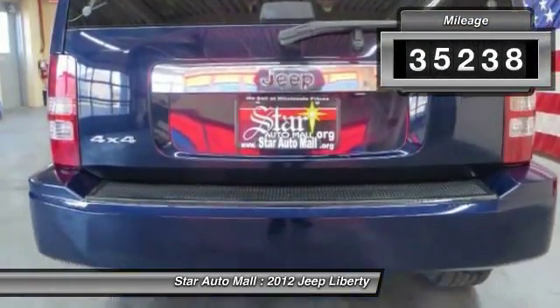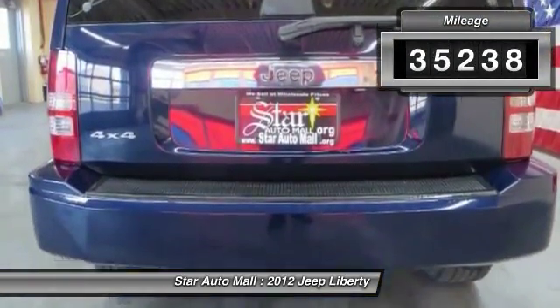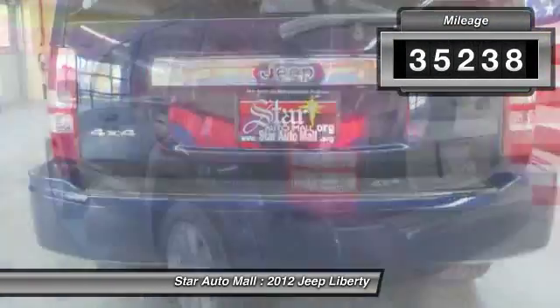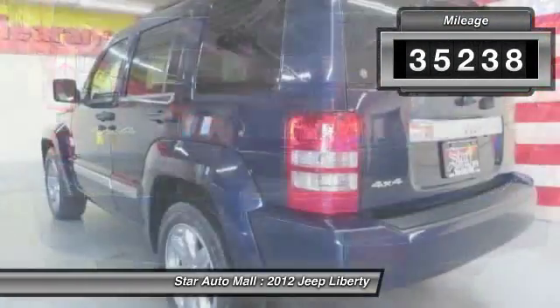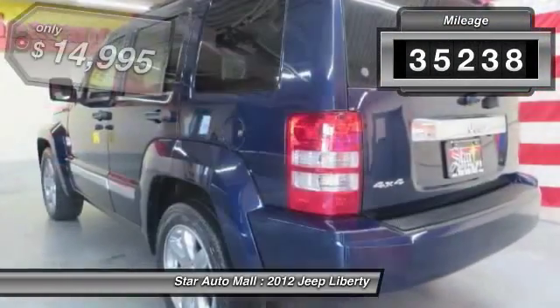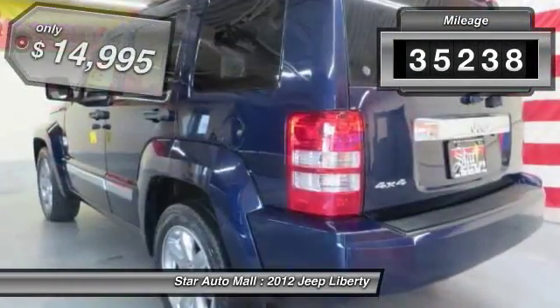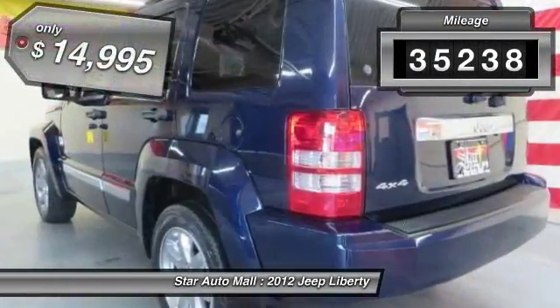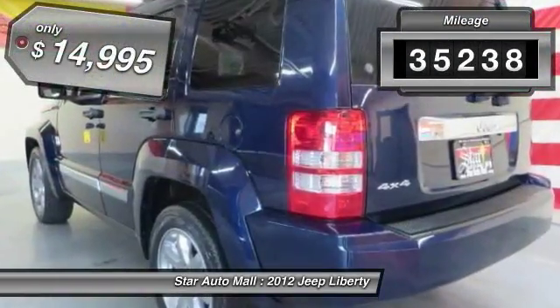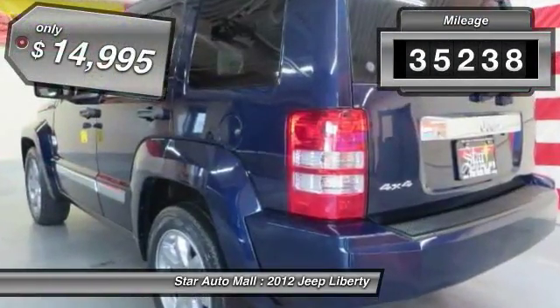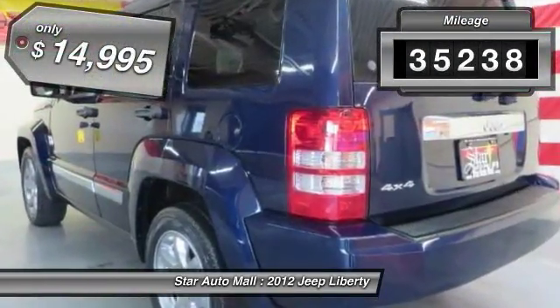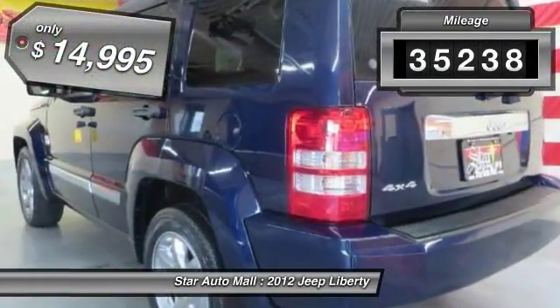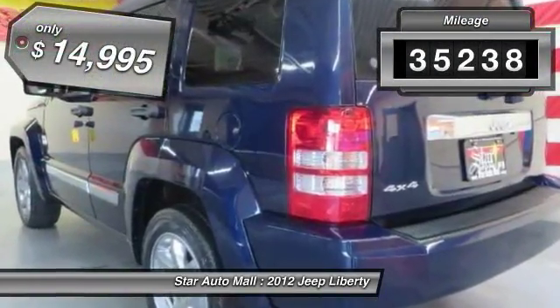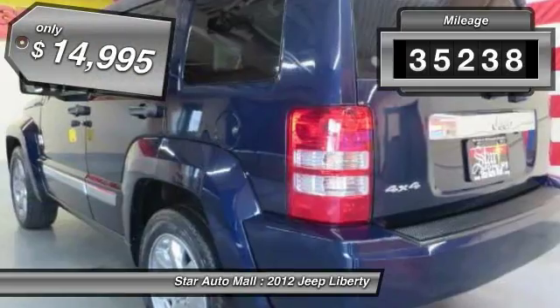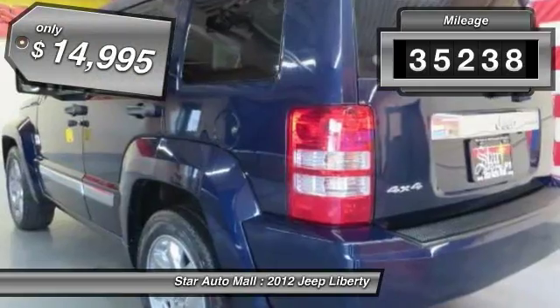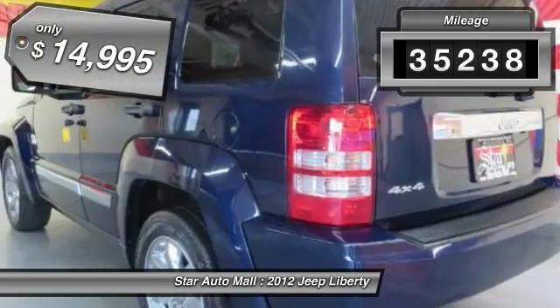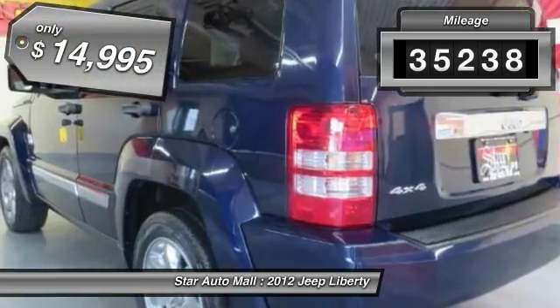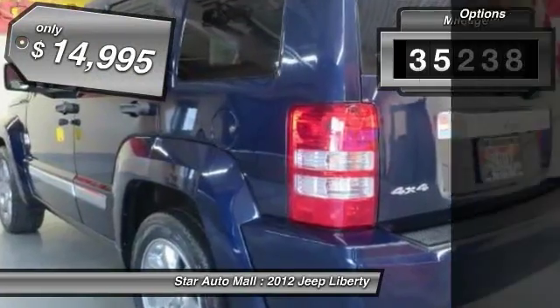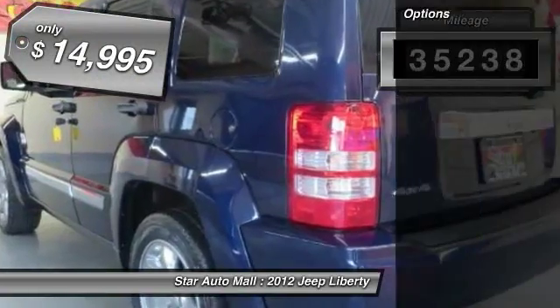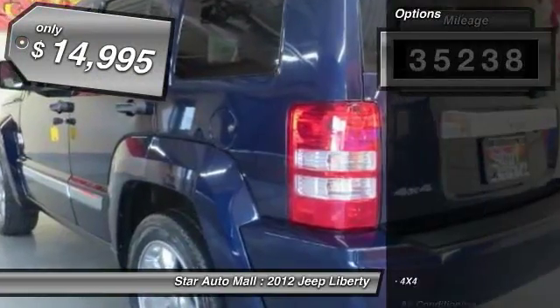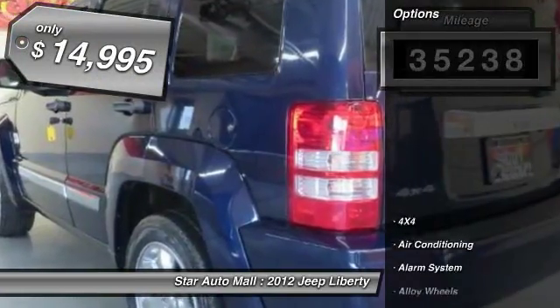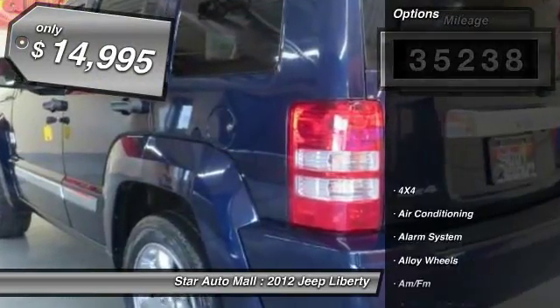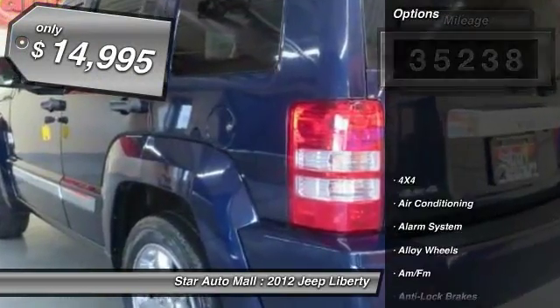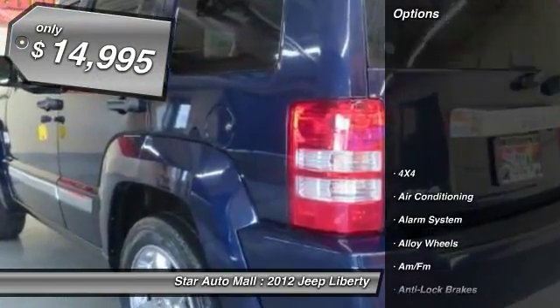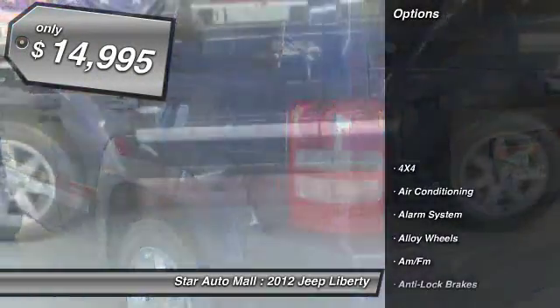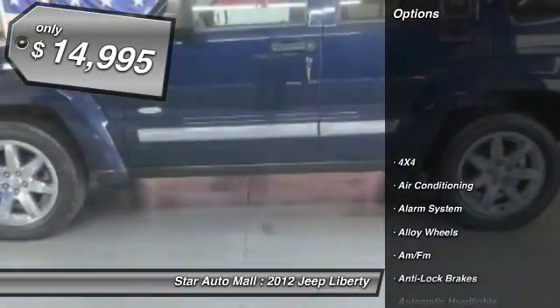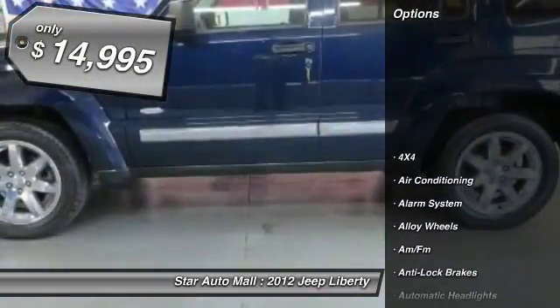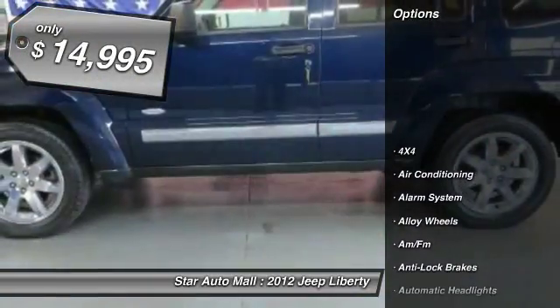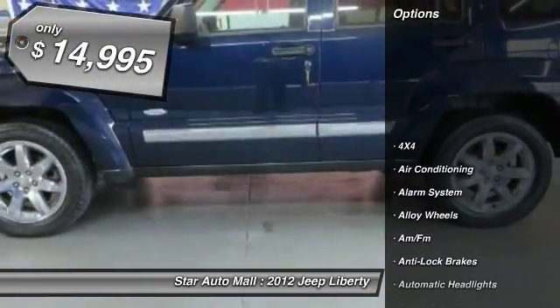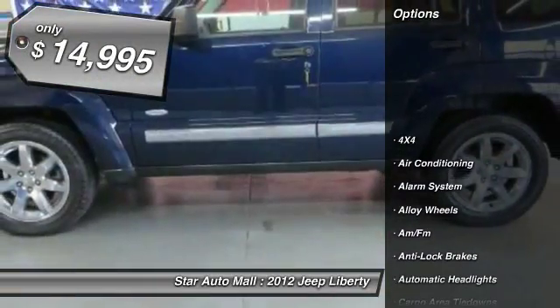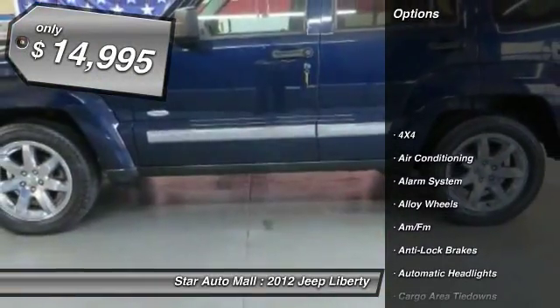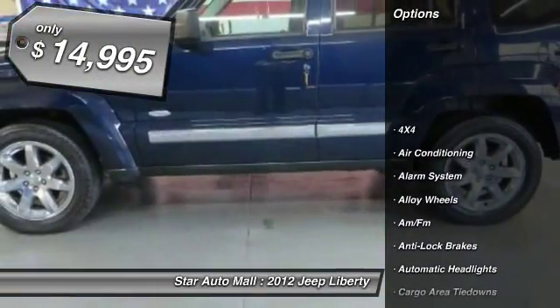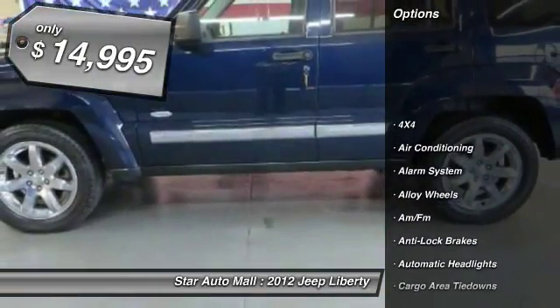This vehicle has less than 40,000 miles and is priced below $15,000.